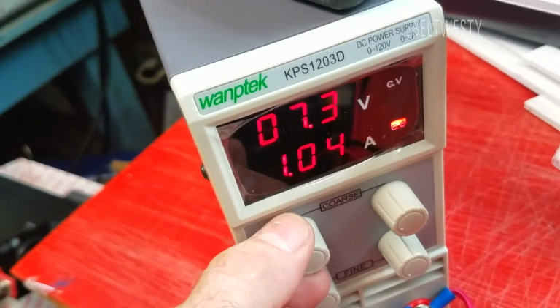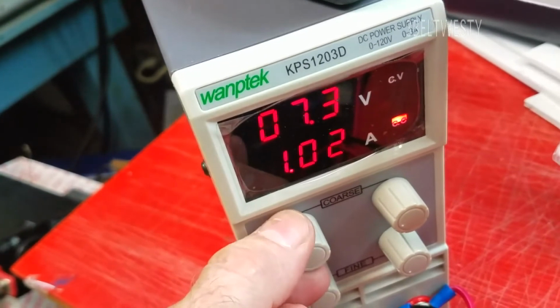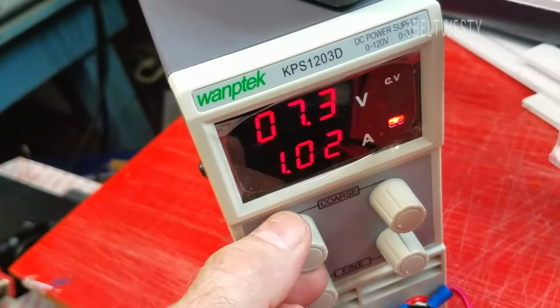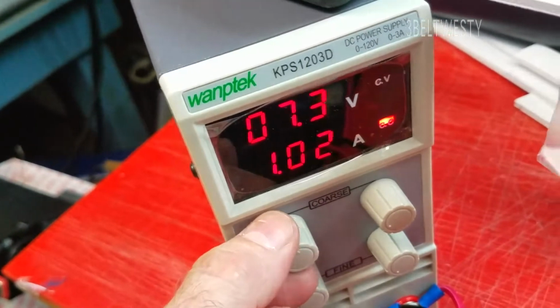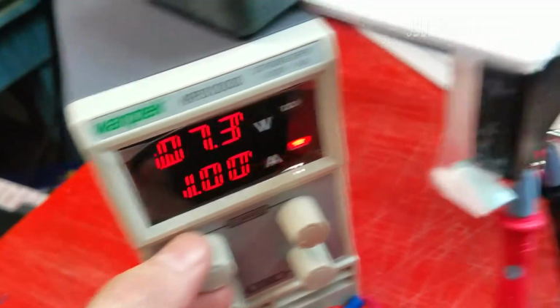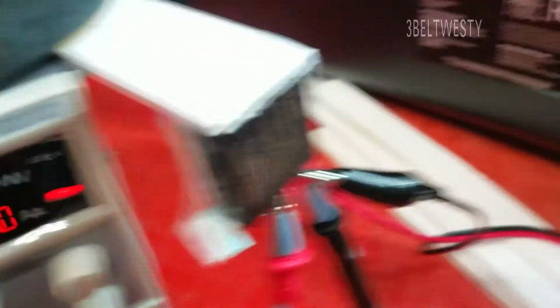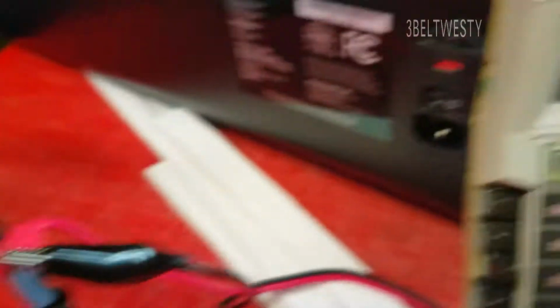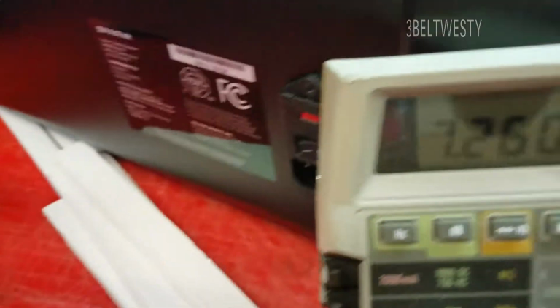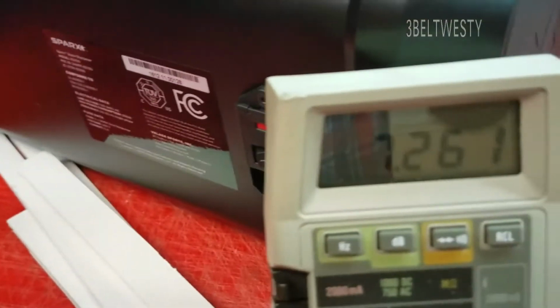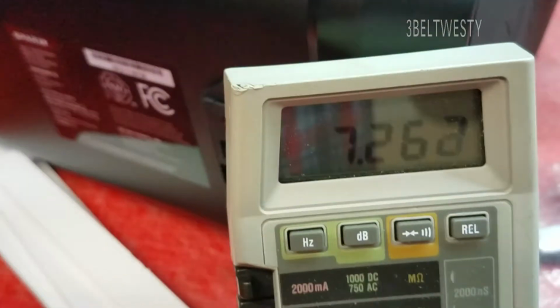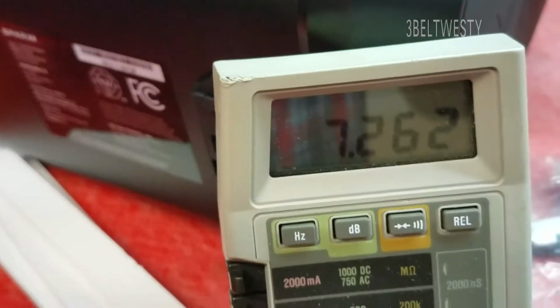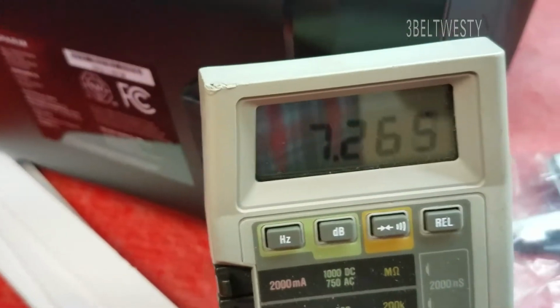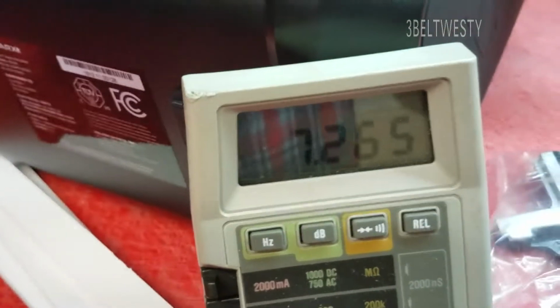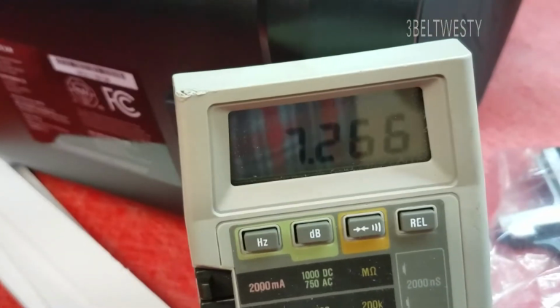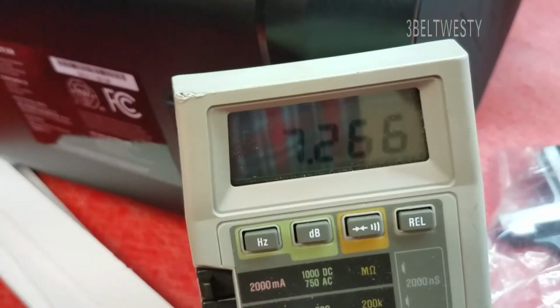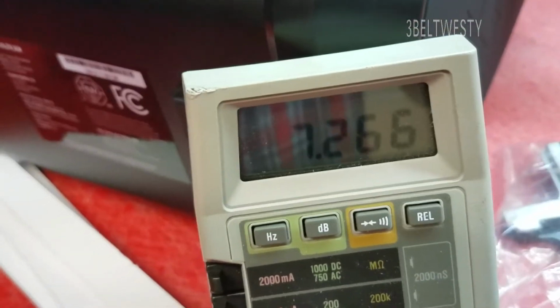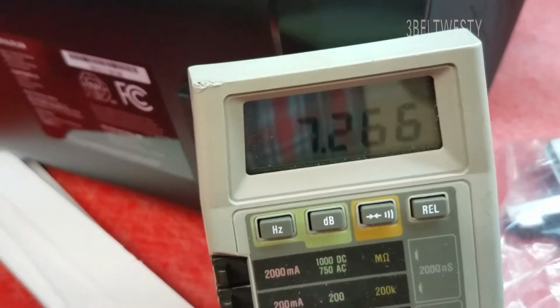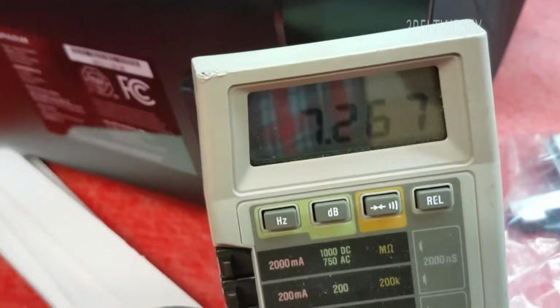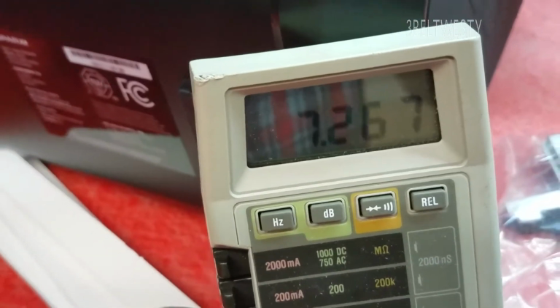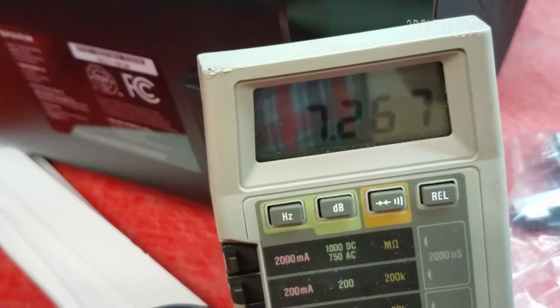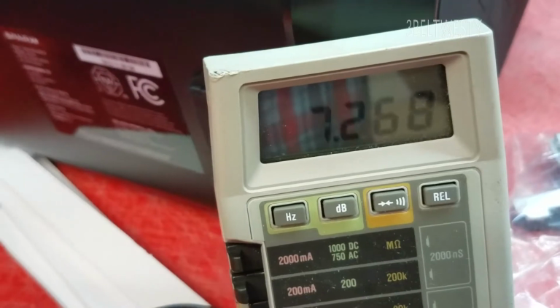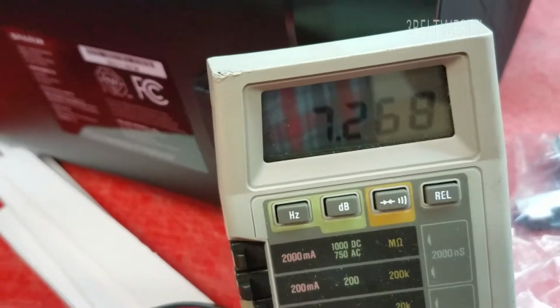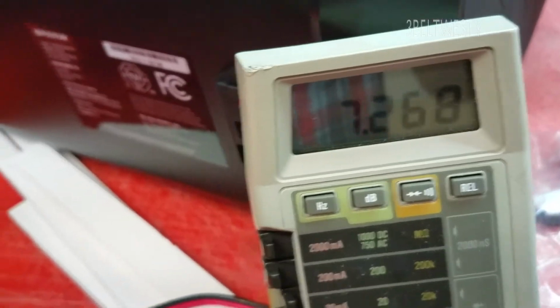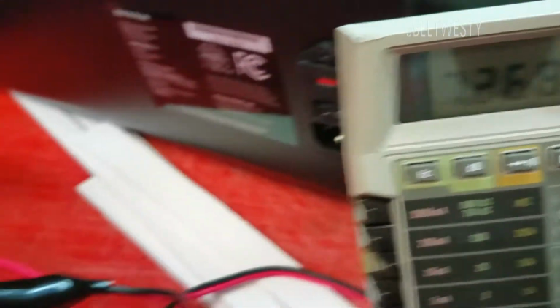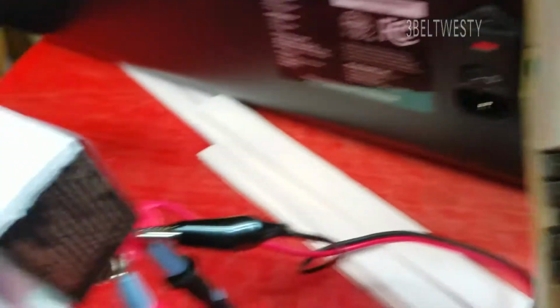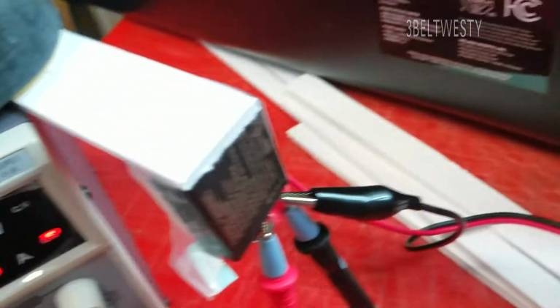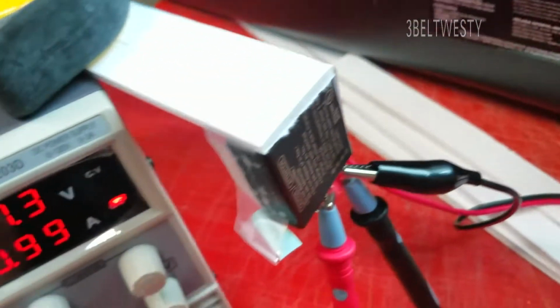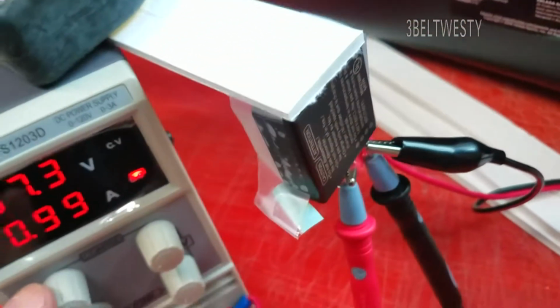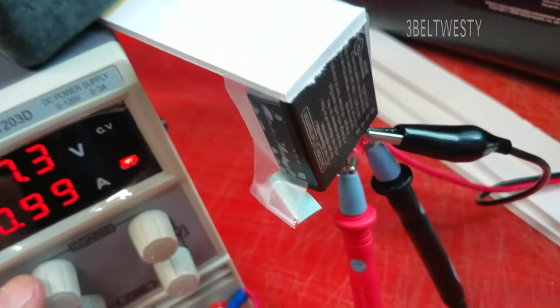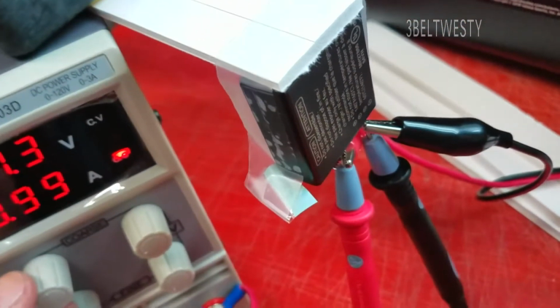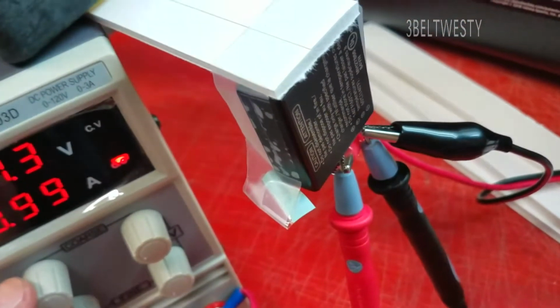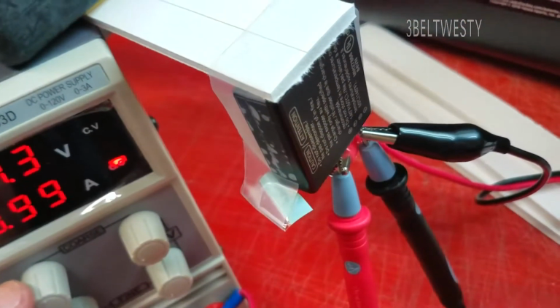Here's an amp, right up to 7.2 volts. This battery's been dead for a while.